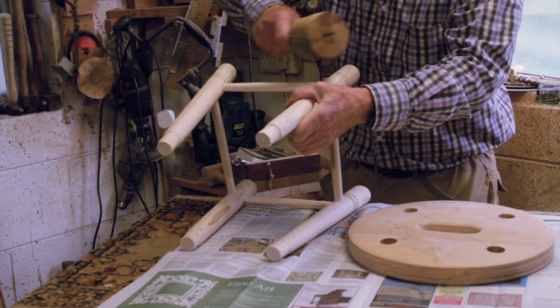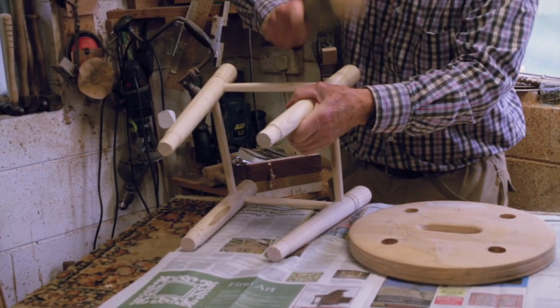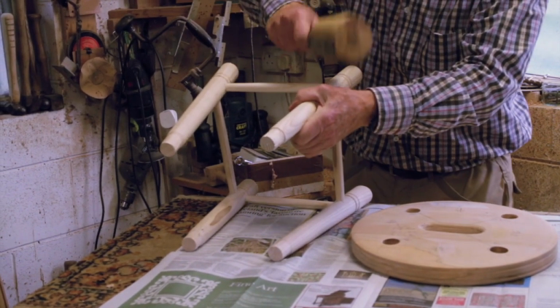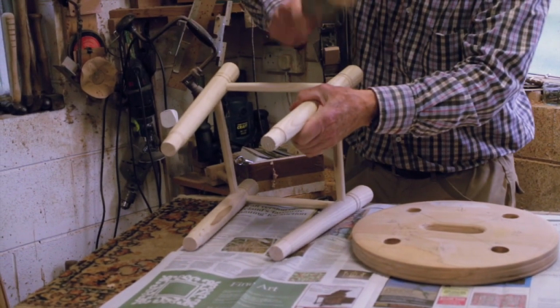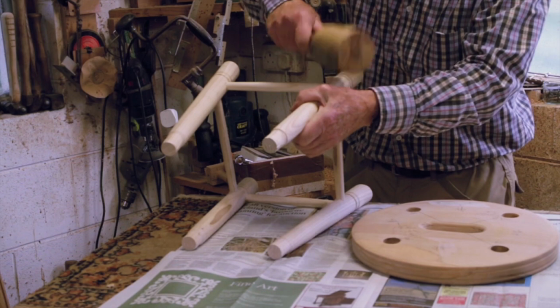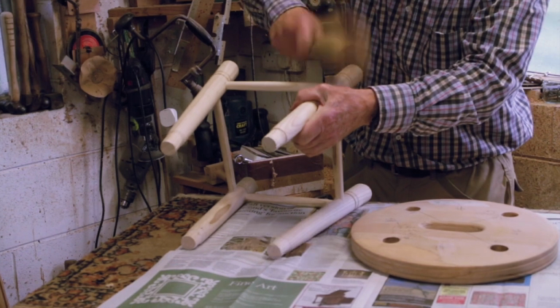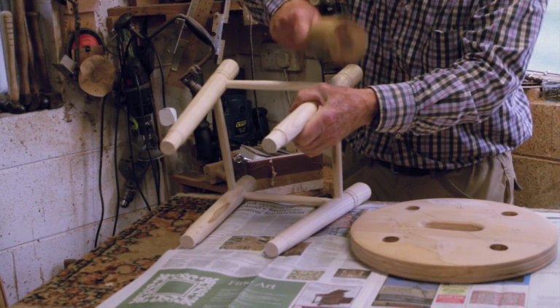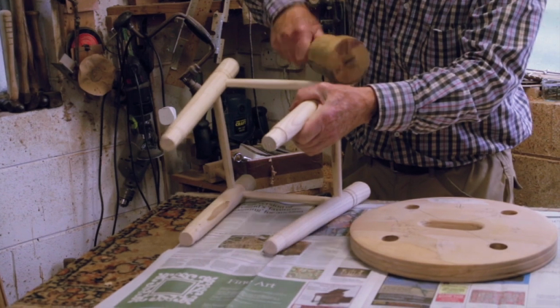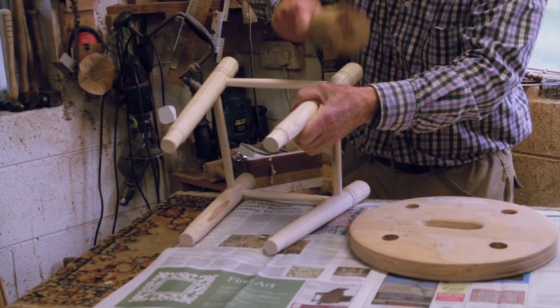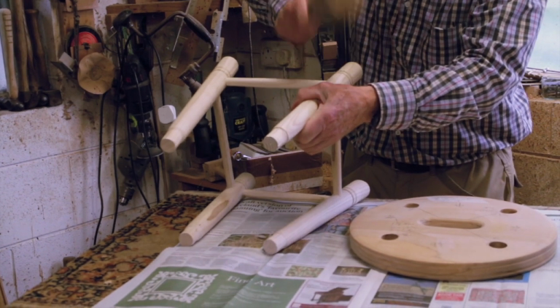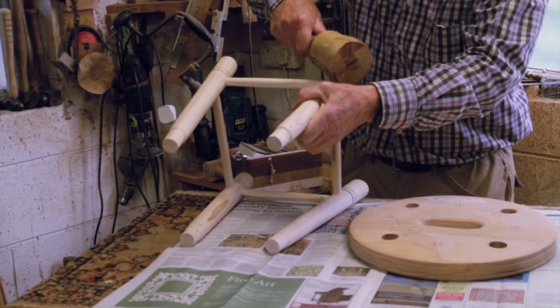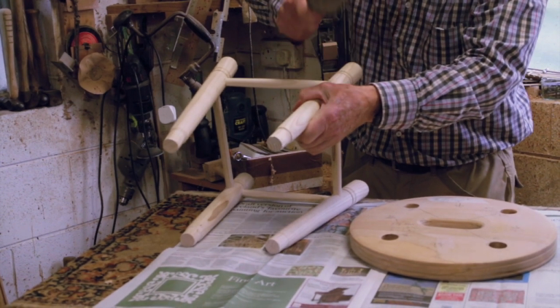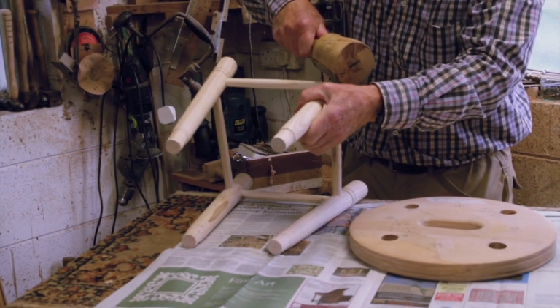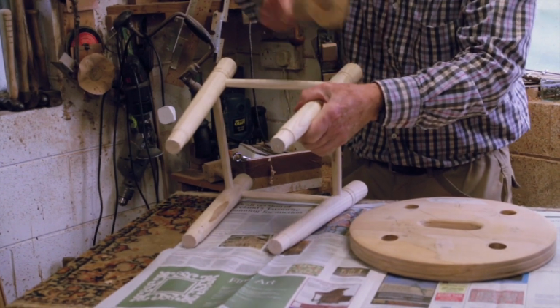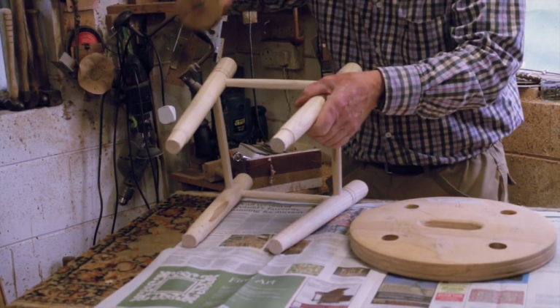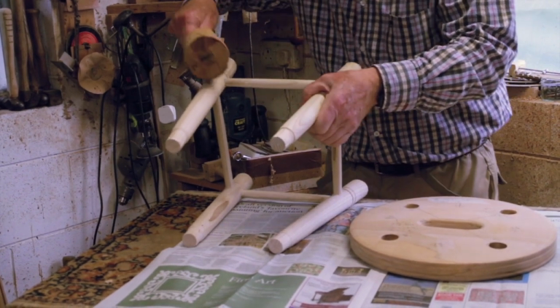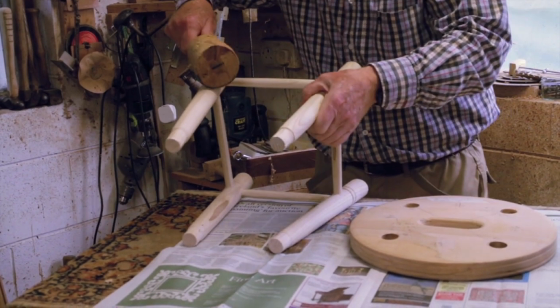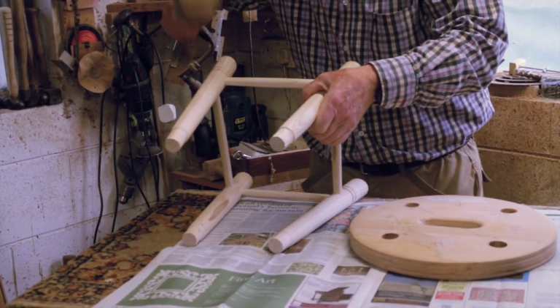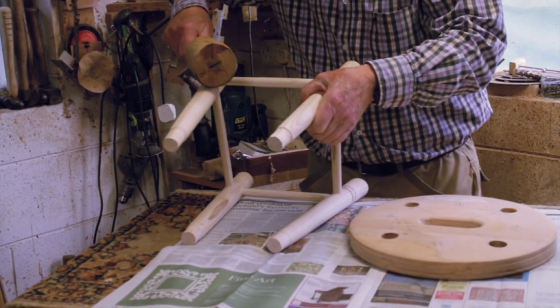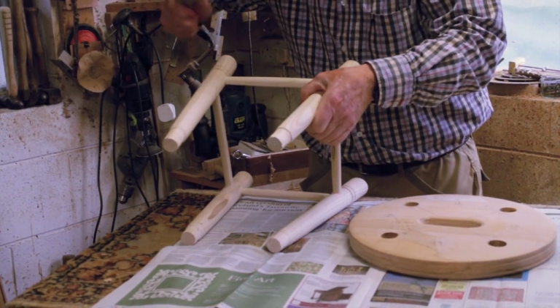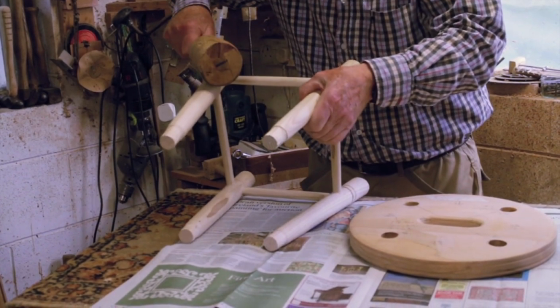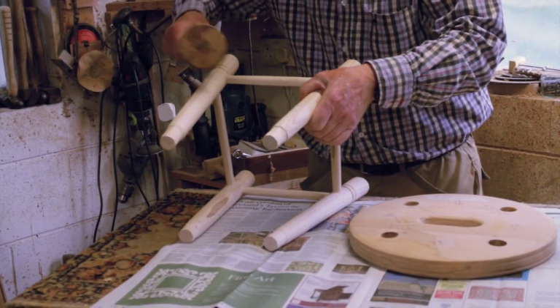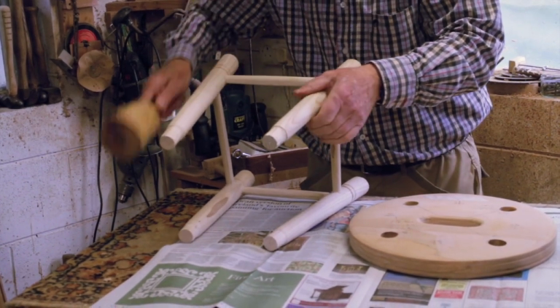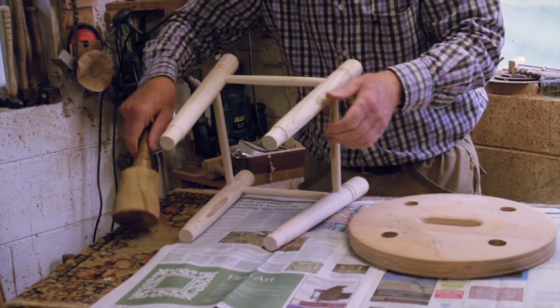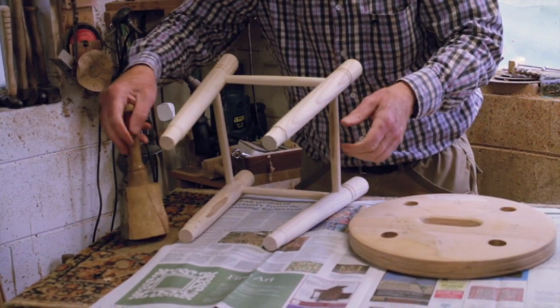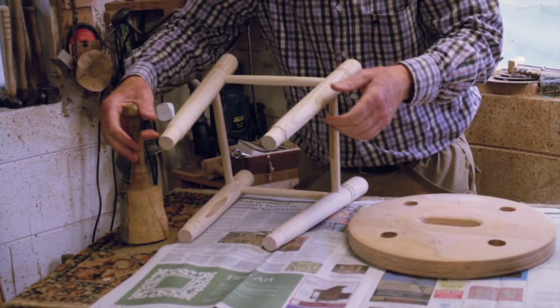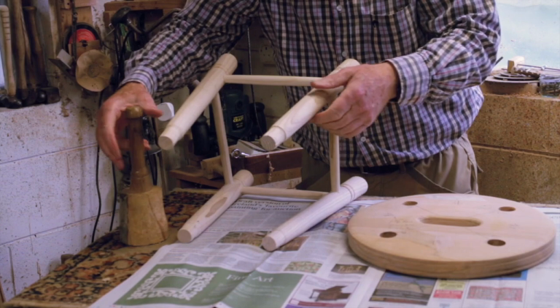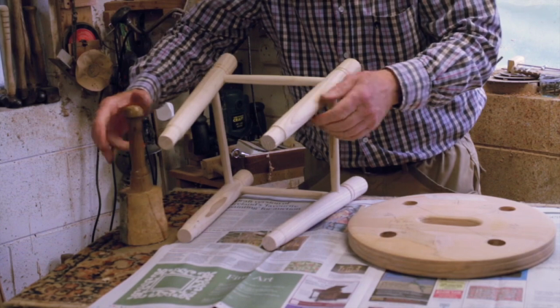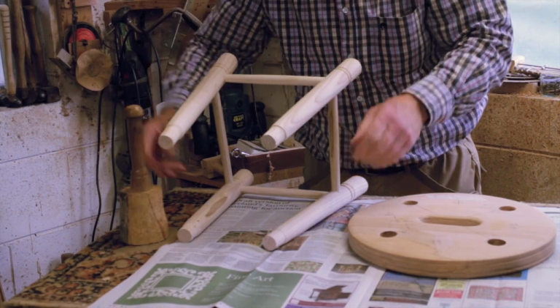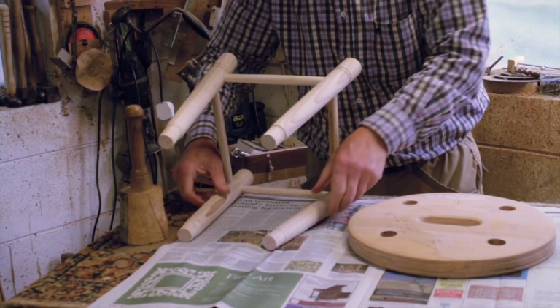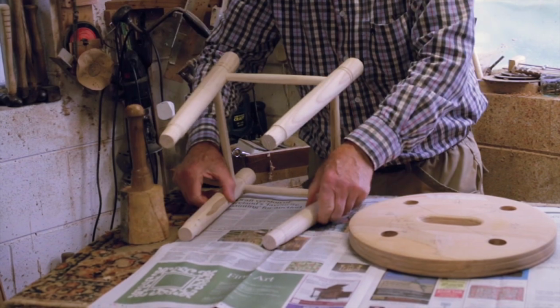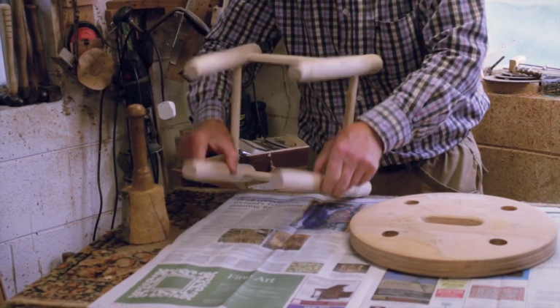The mallet has a double layer of leather on one side for a soft hit when needed. Again, listen for the change in sound when the tenons bottom out.